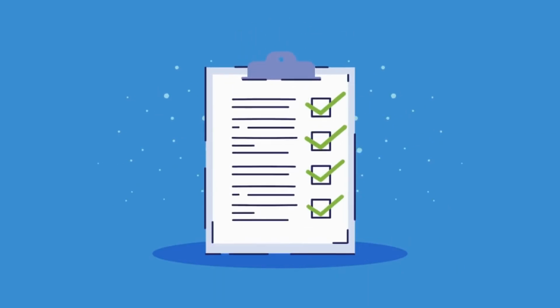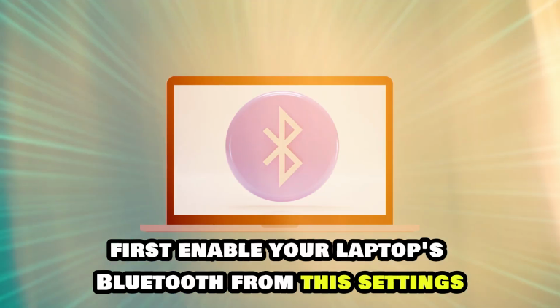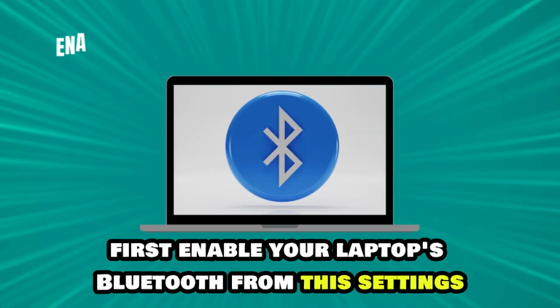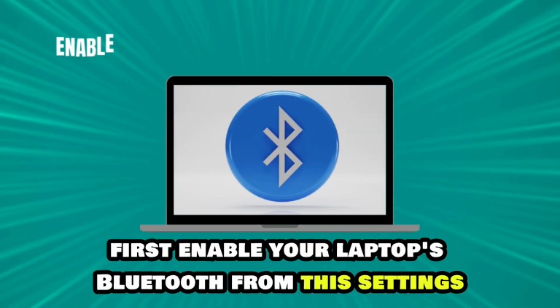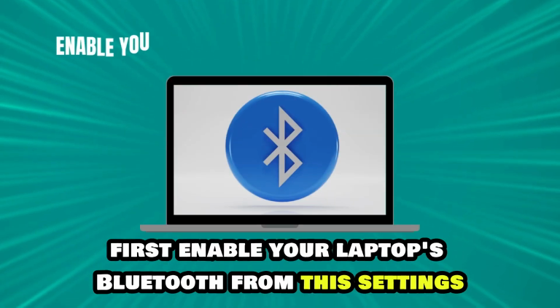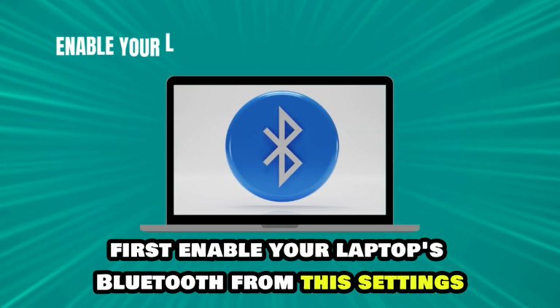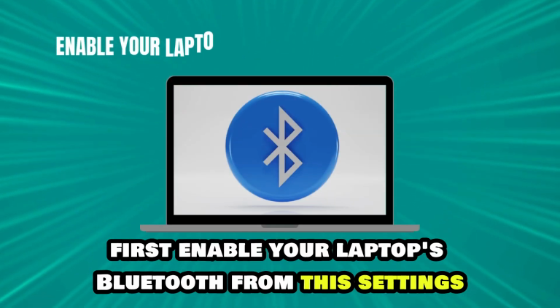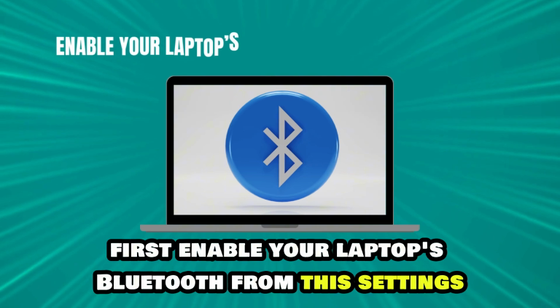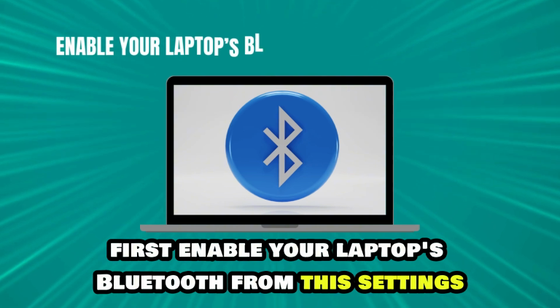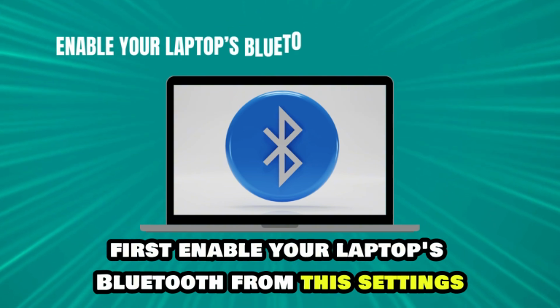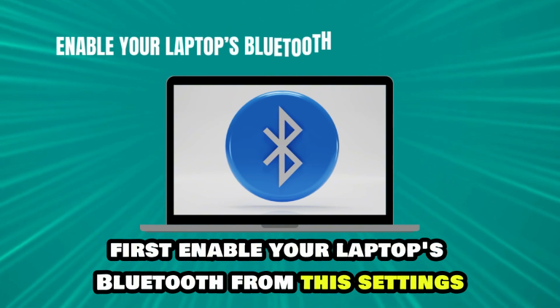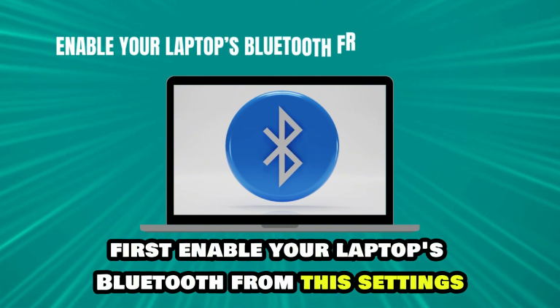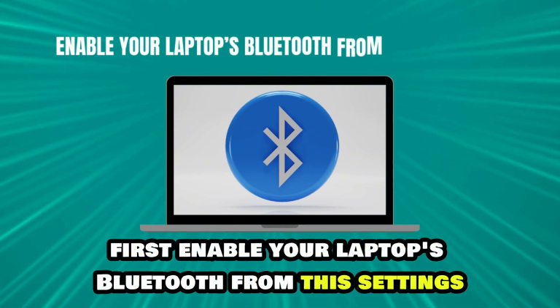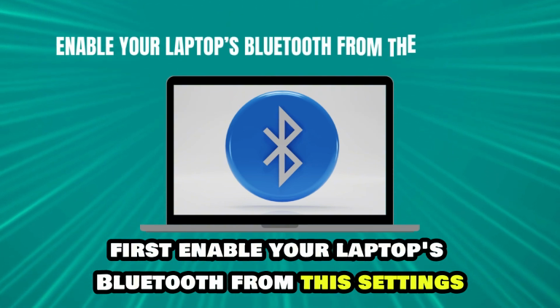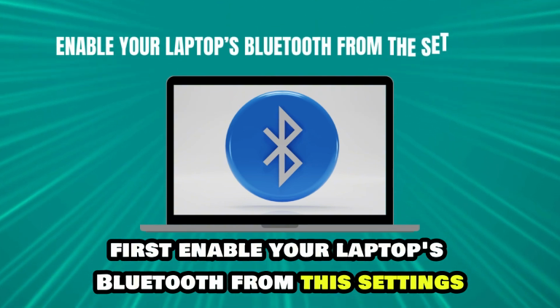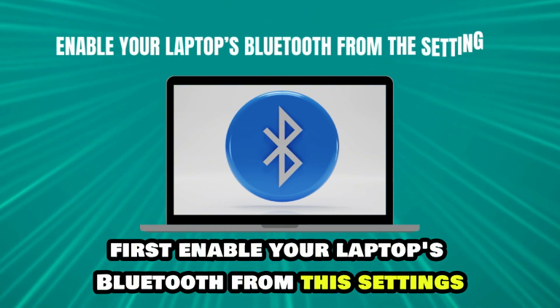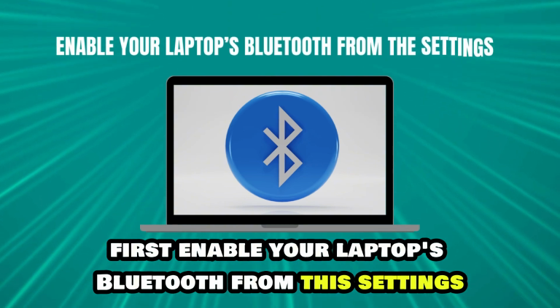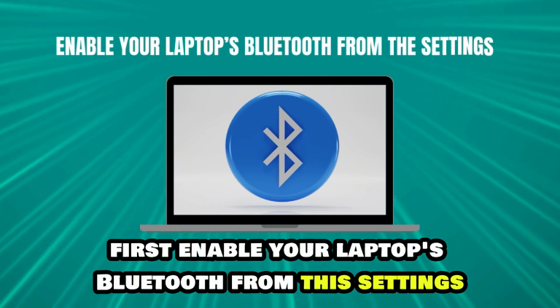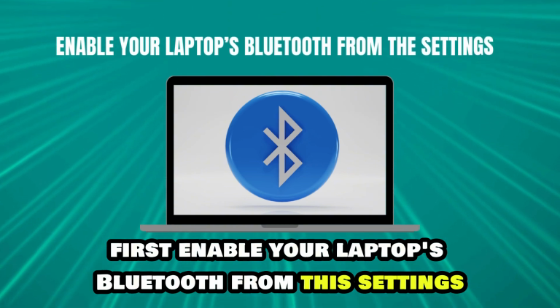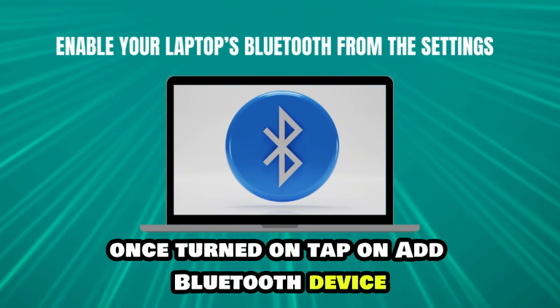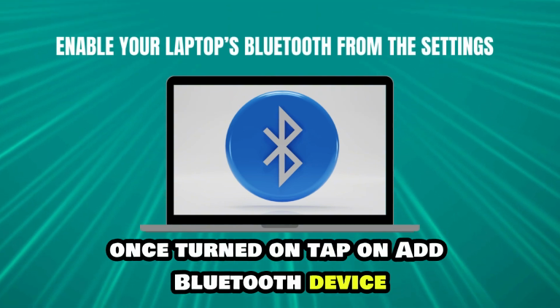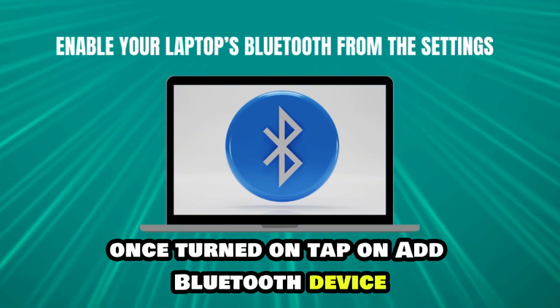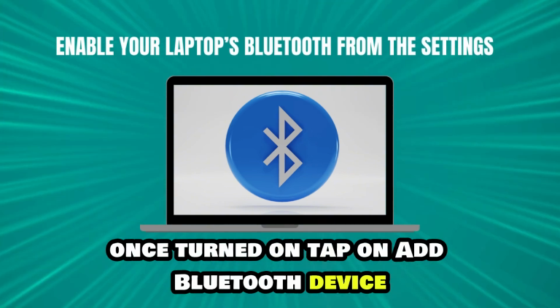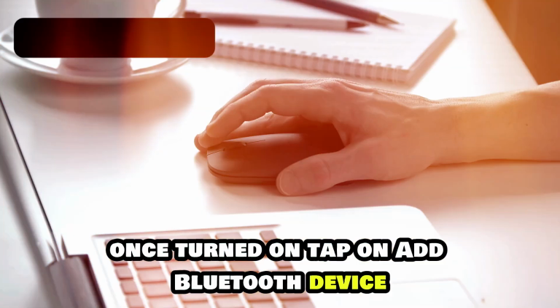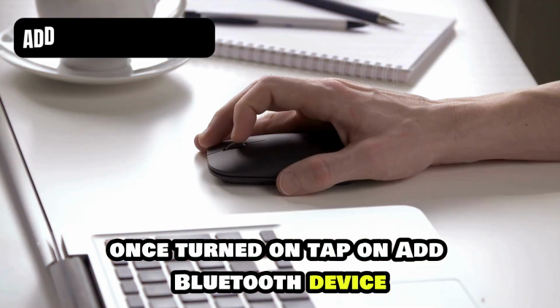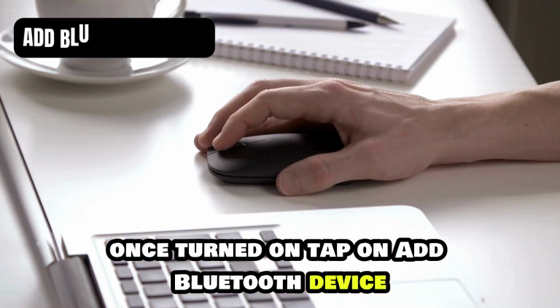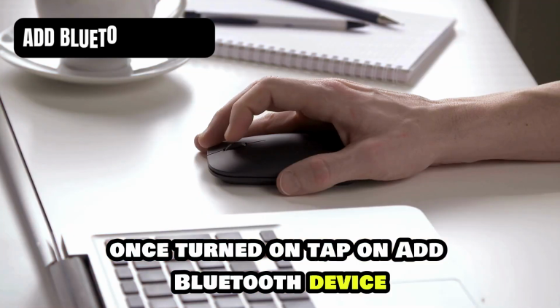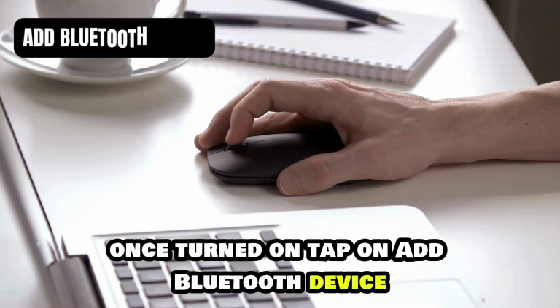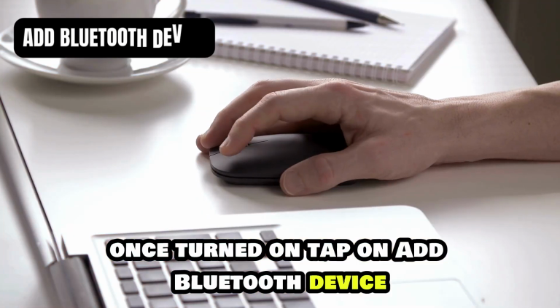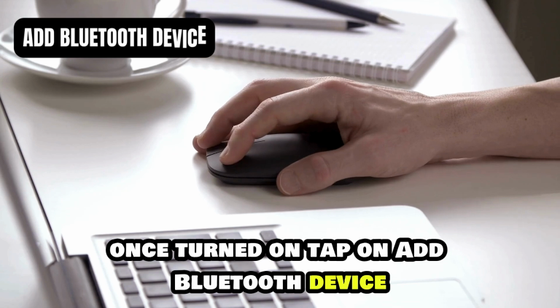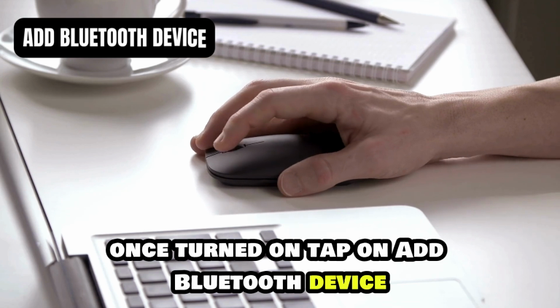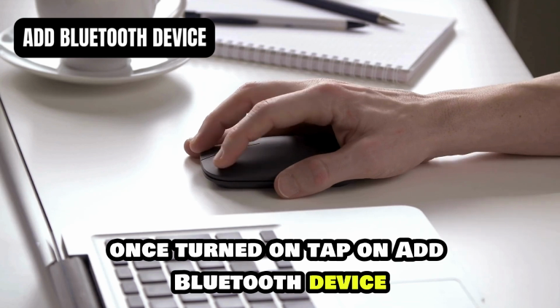First, enable your laptop's Bluetooth from the settings. Once turned on, tap on Add Bluetooth Device.